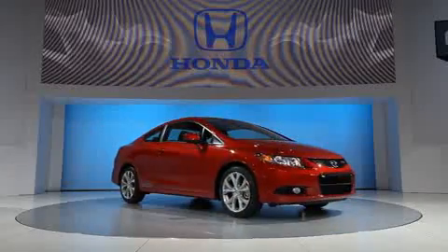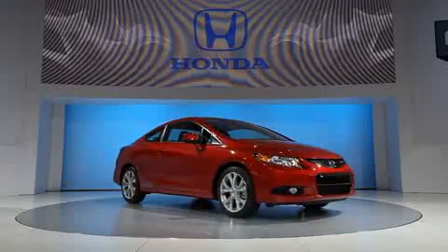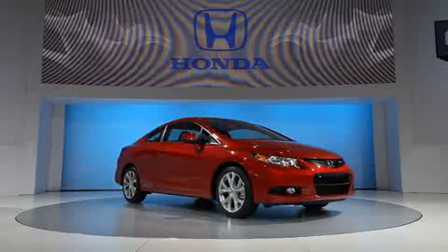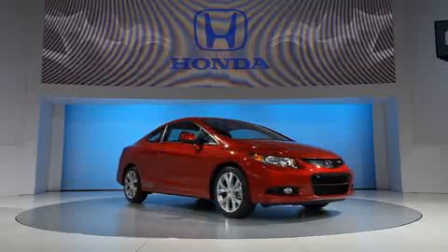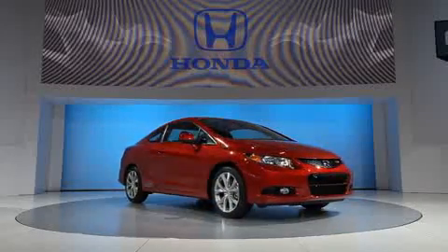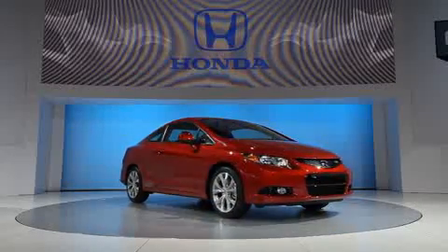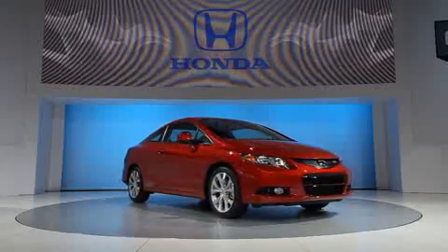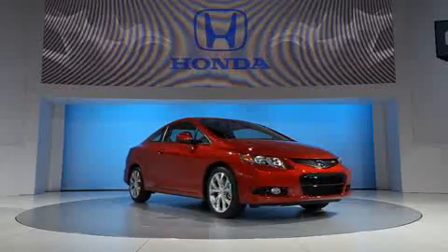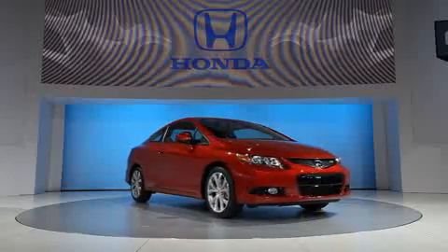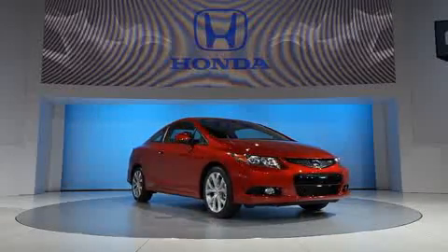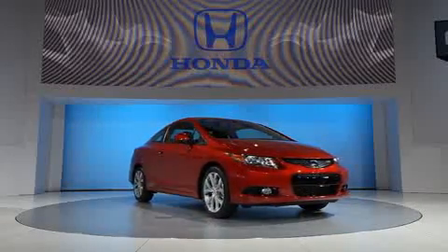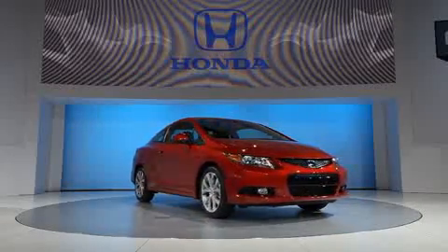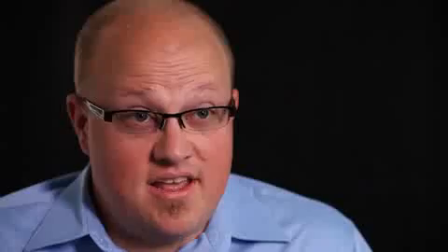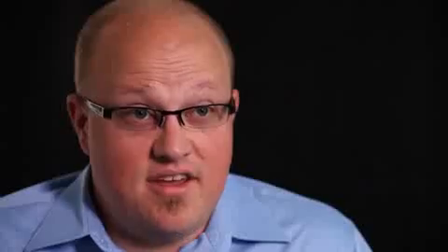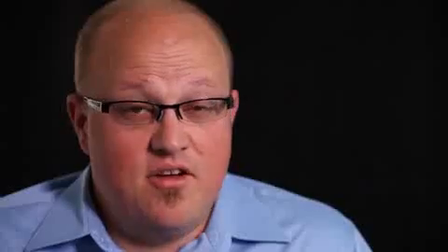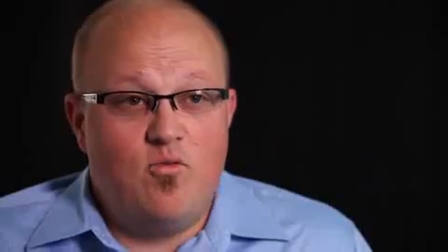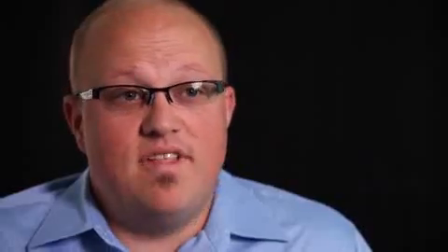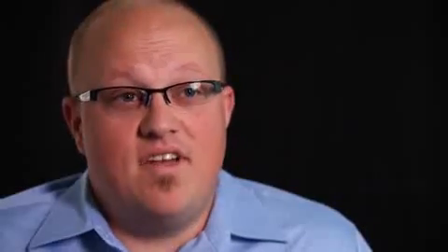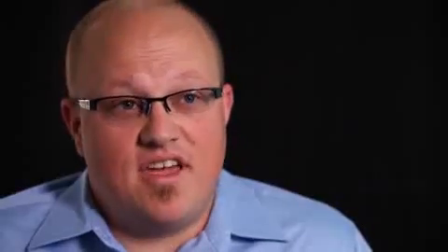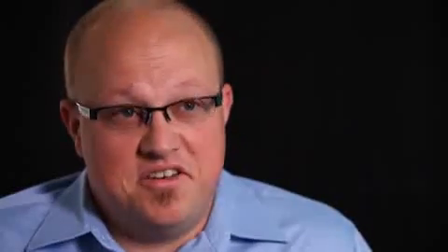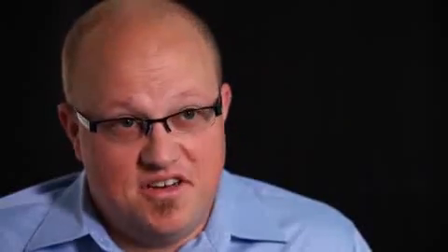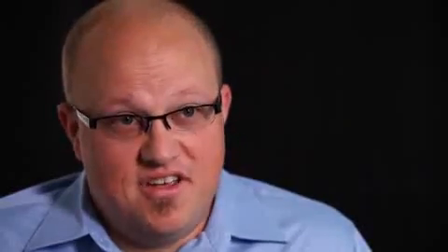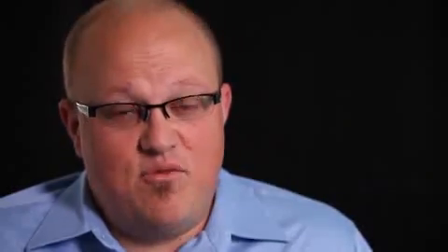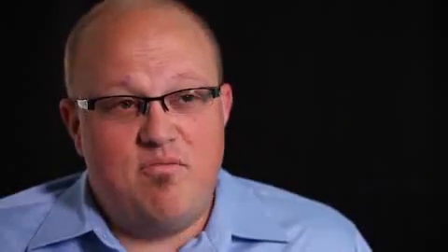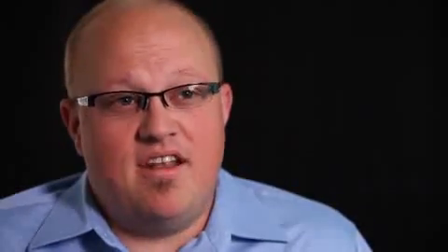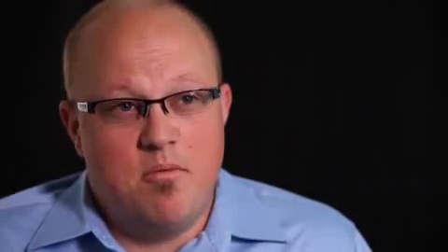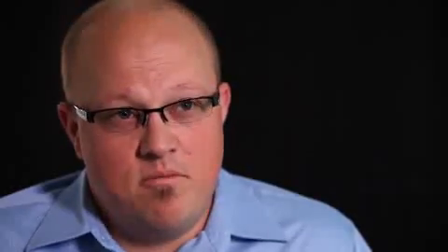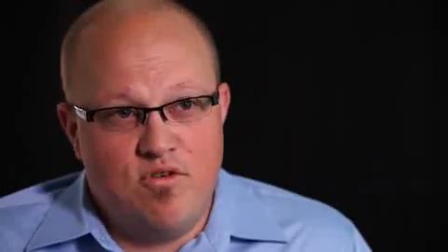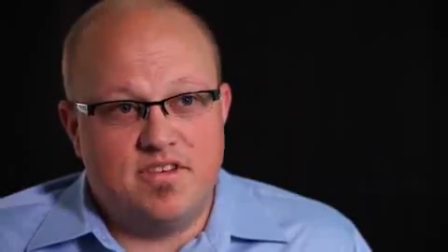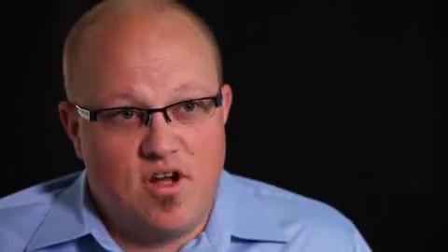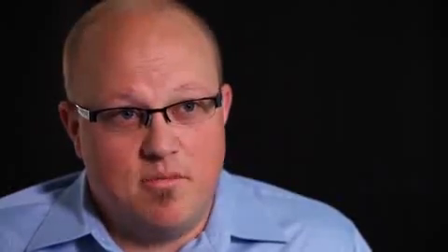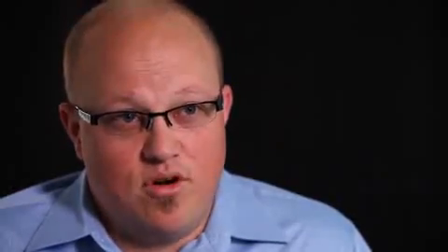For this ninth generation Civic — in our 39th year — we've left nothing untouched. We've made a number of improvements across the board.